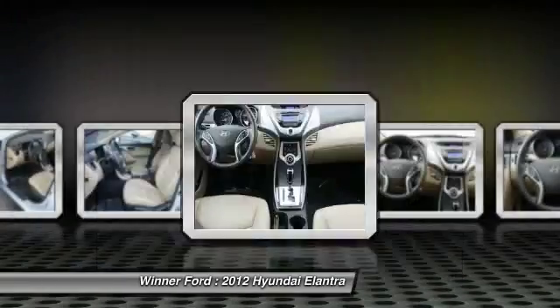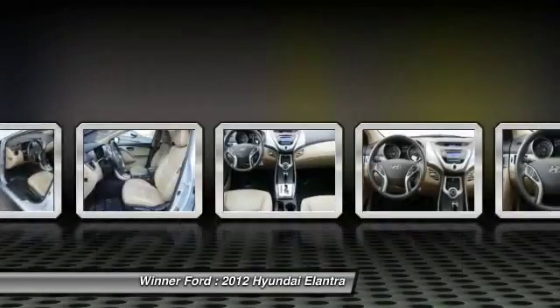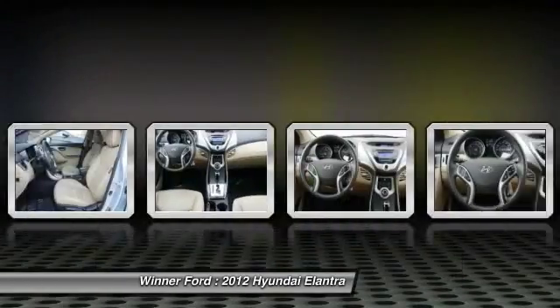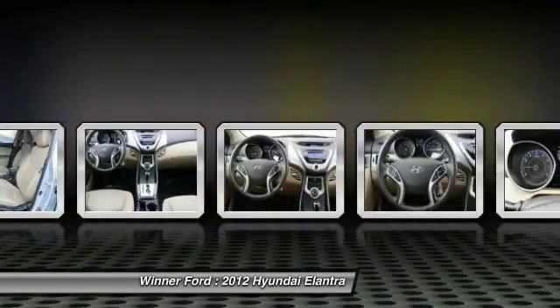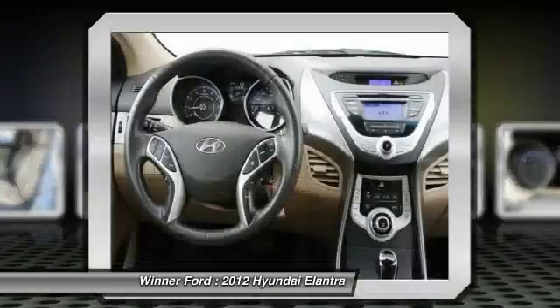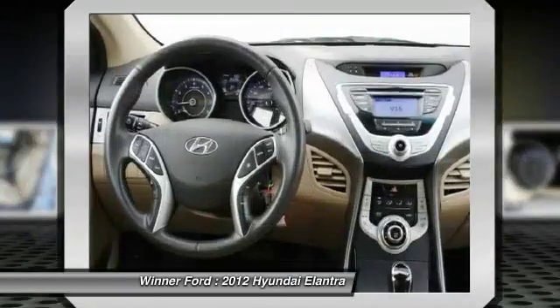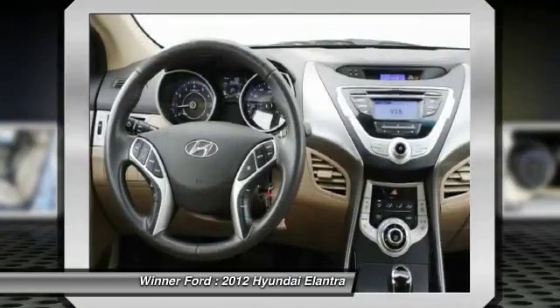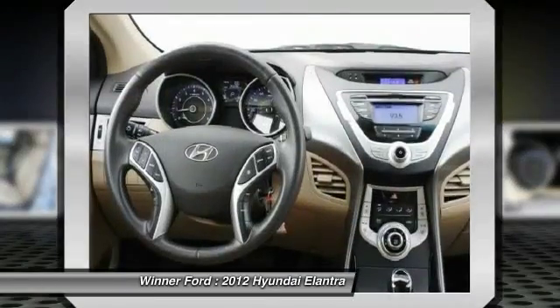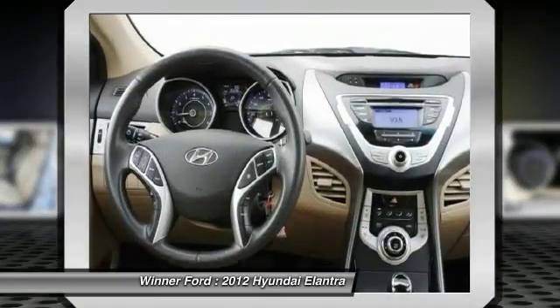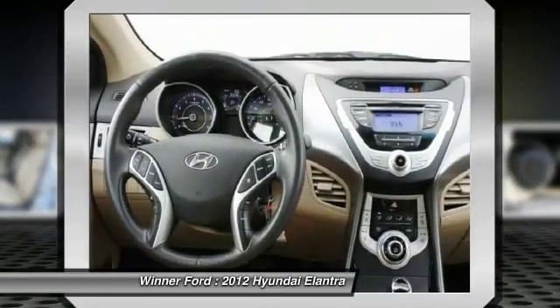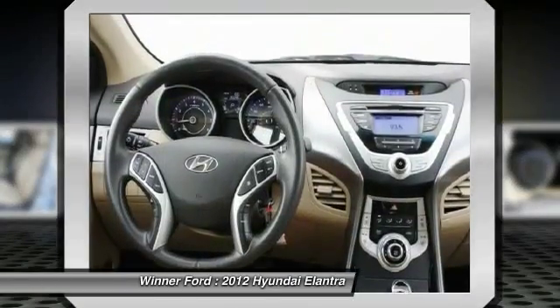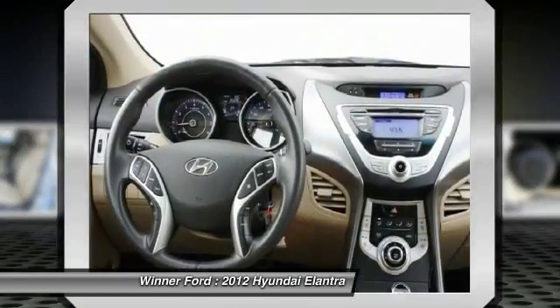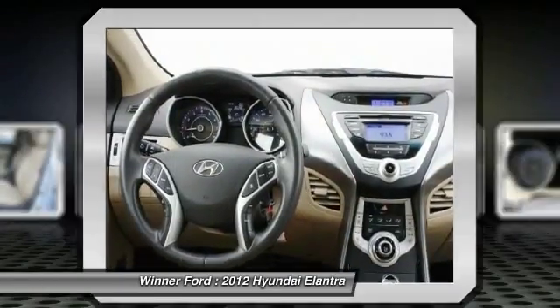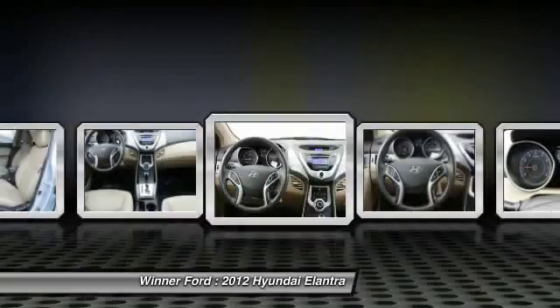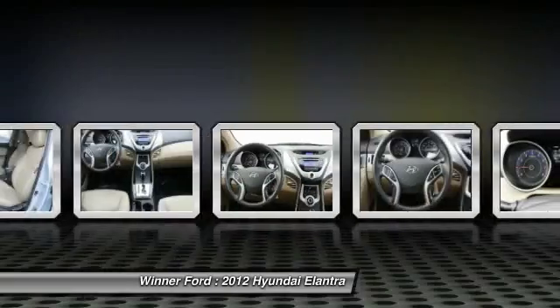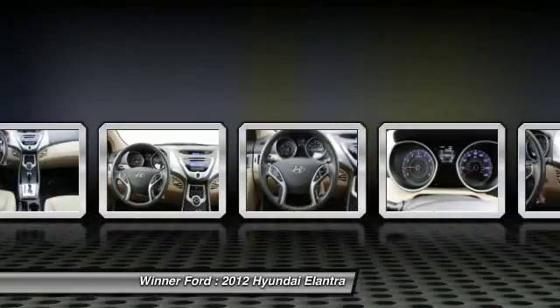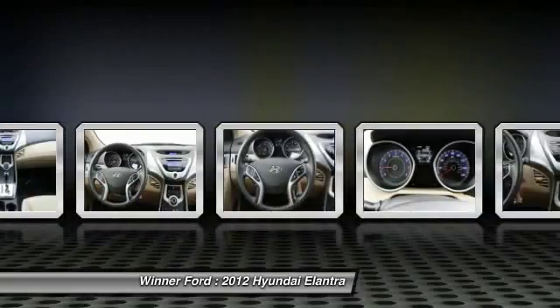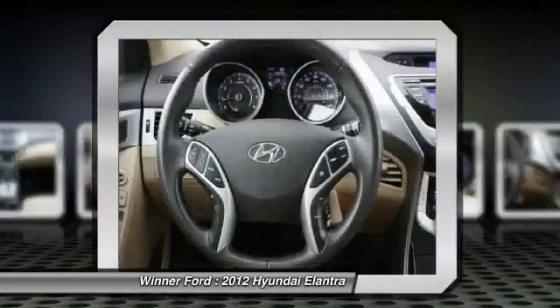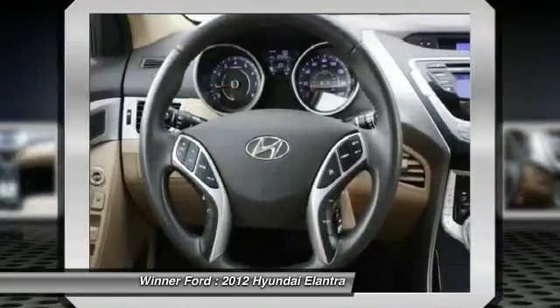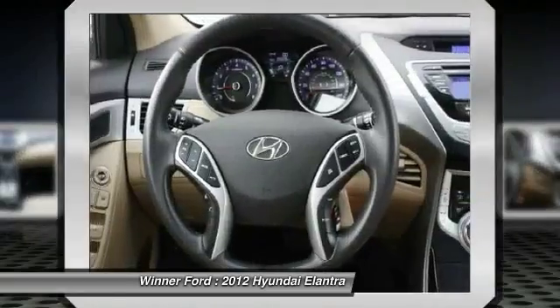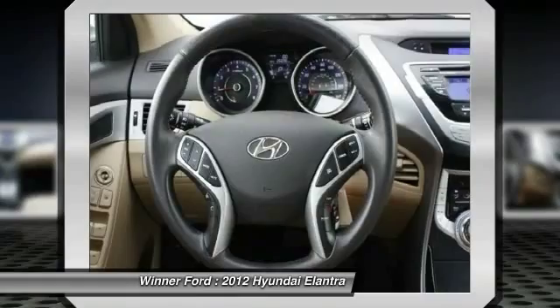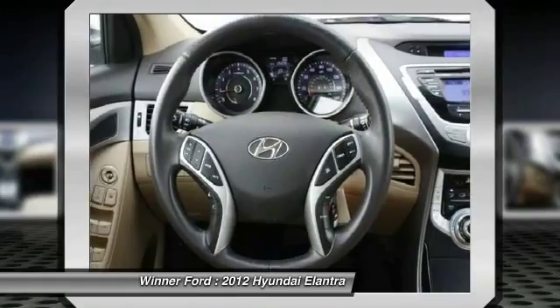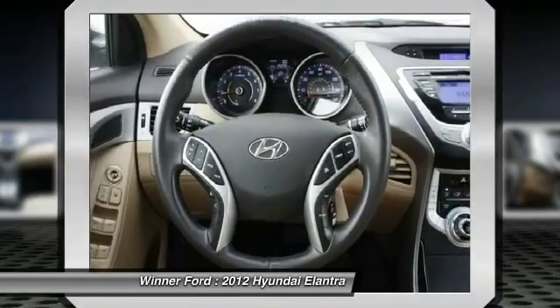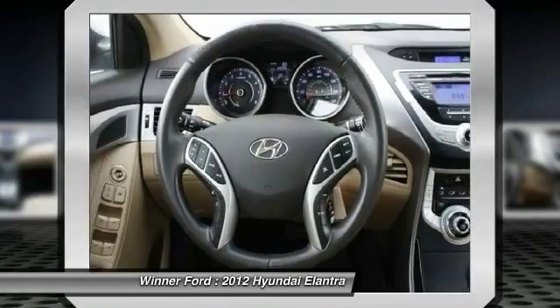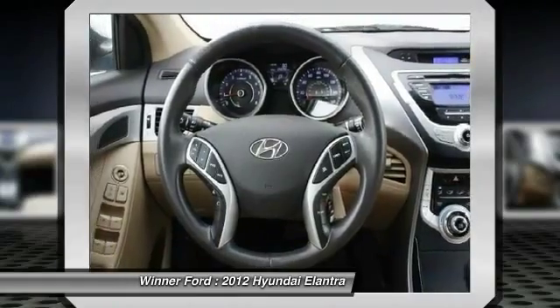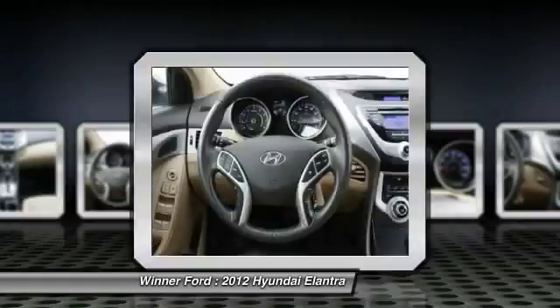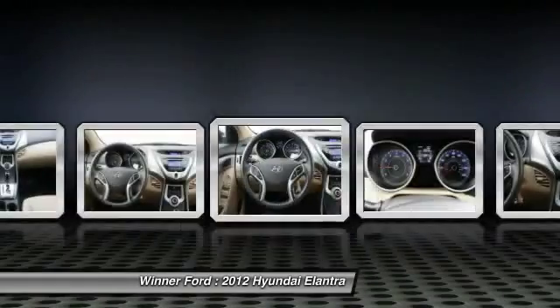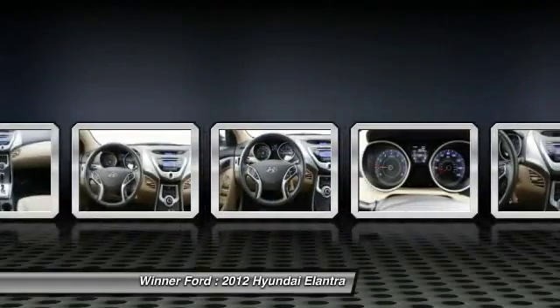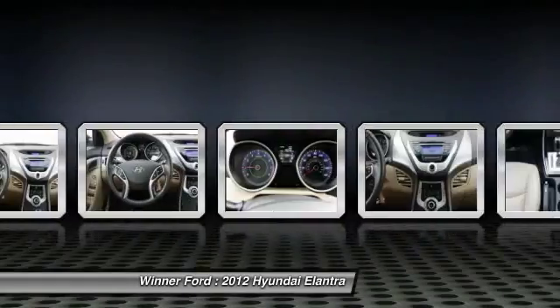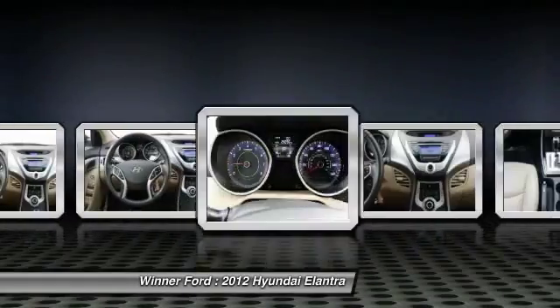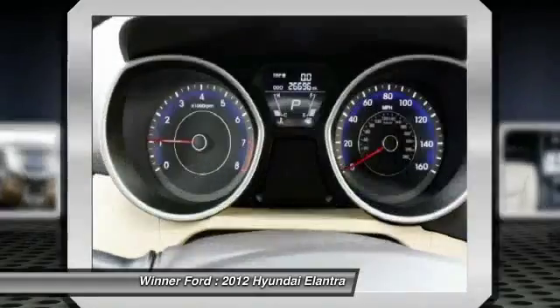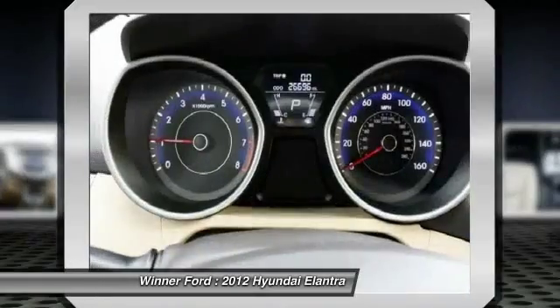Power door locks, security system, CD player, rear window defroster, power windows.